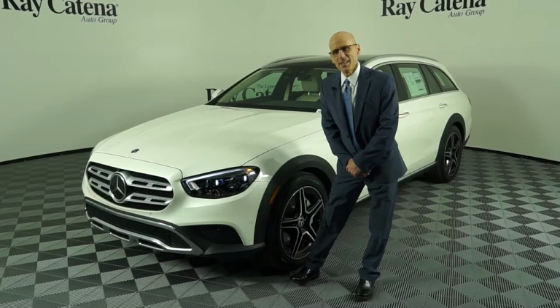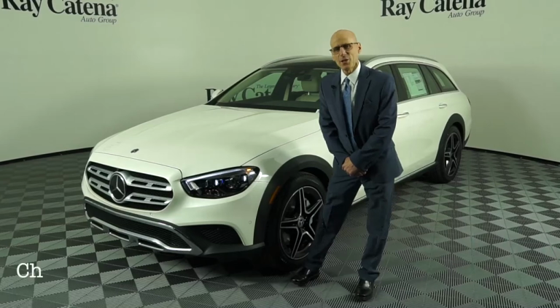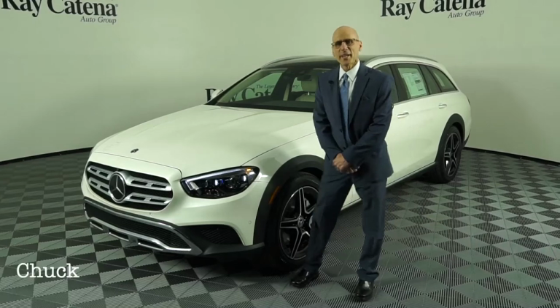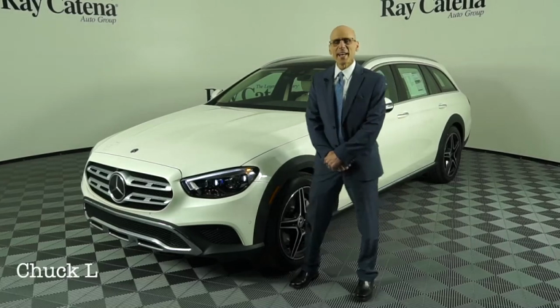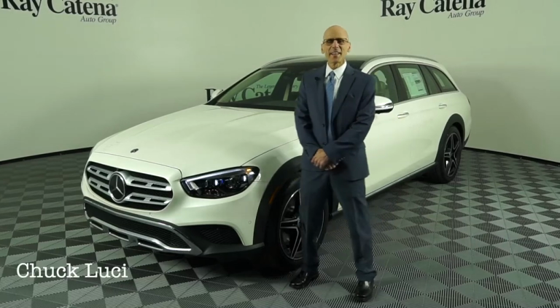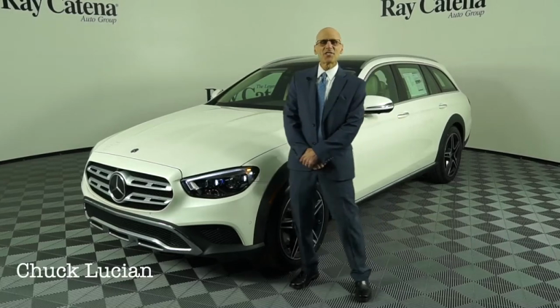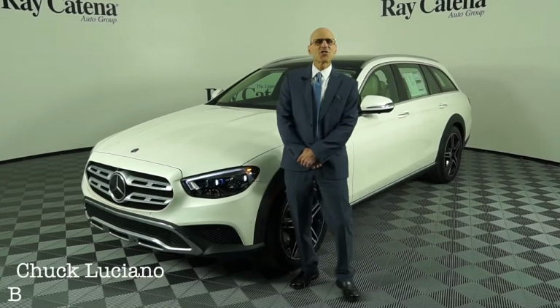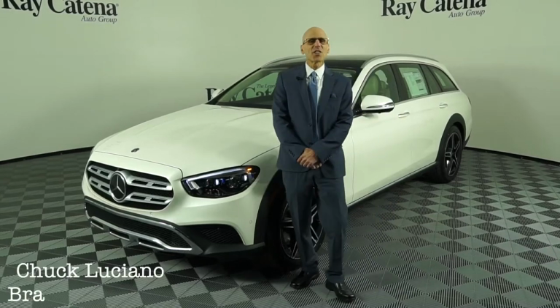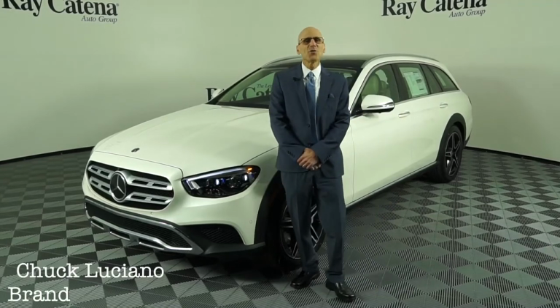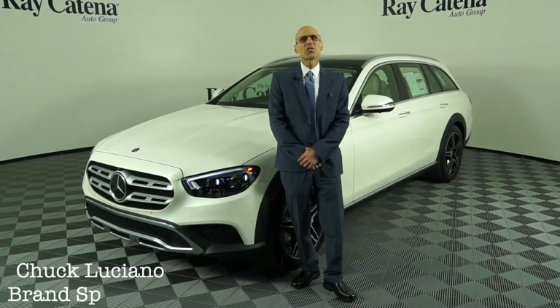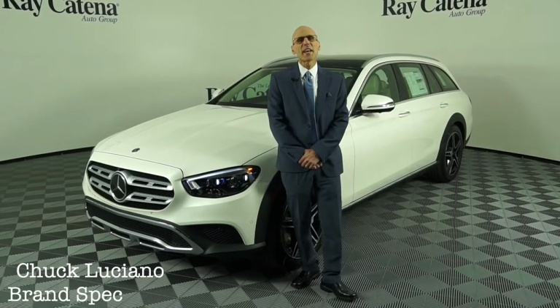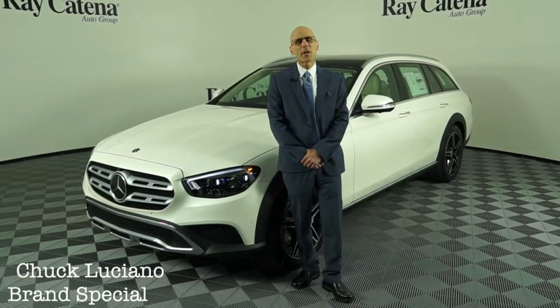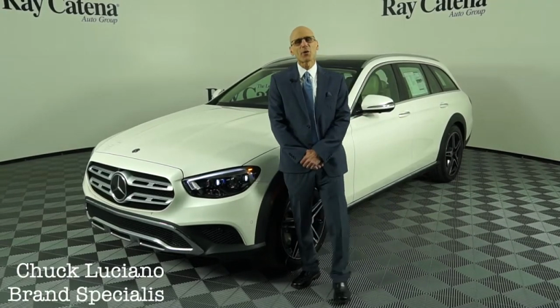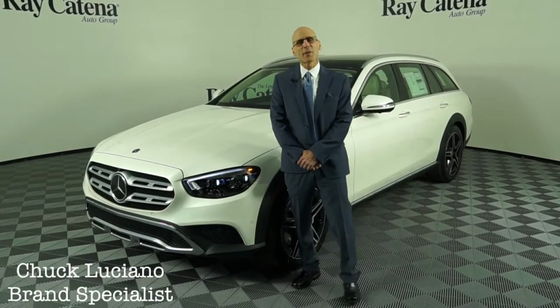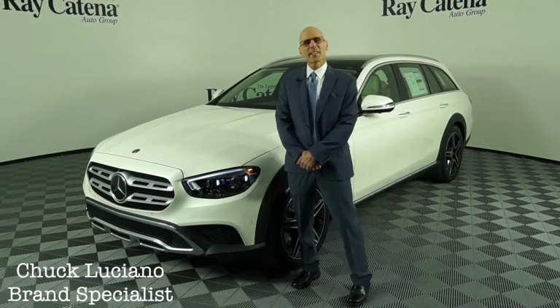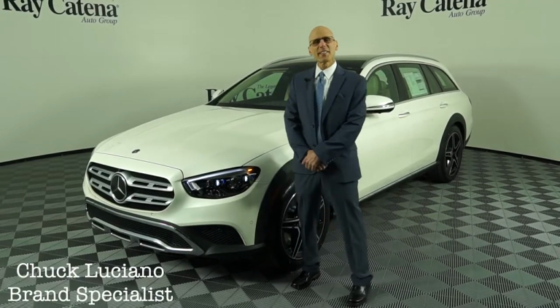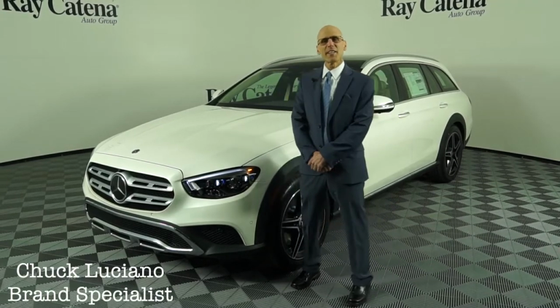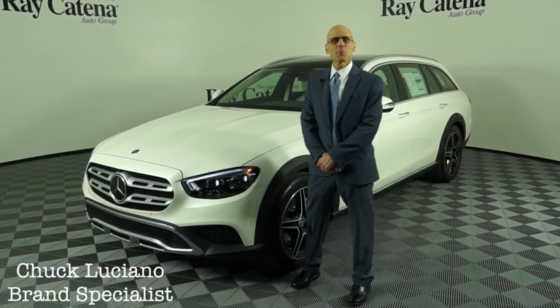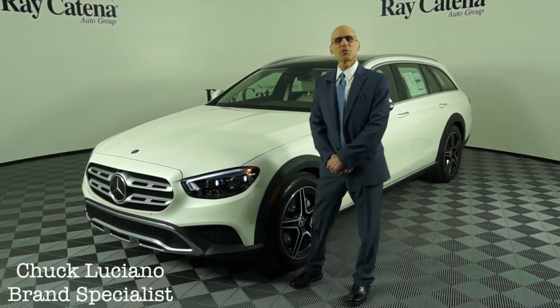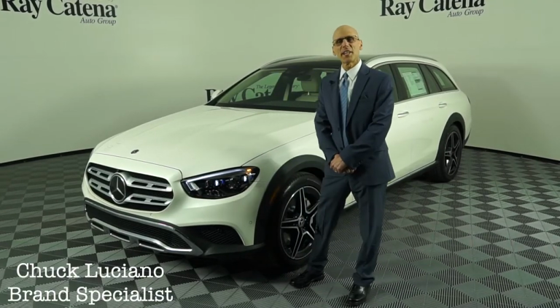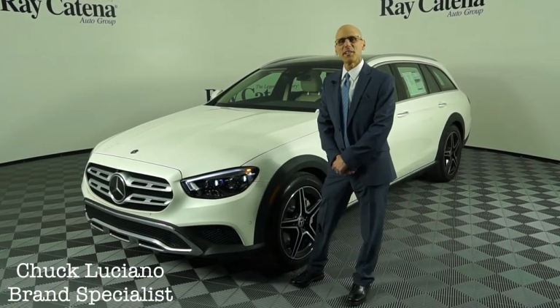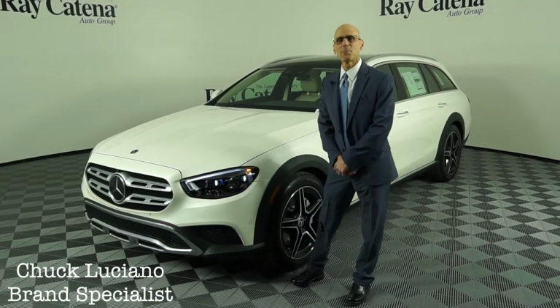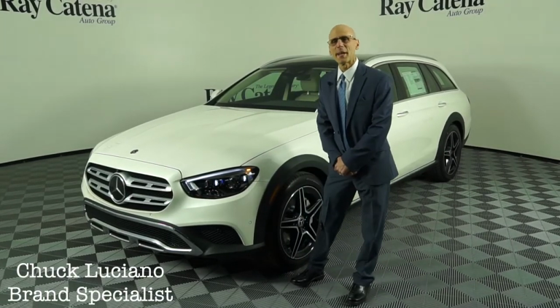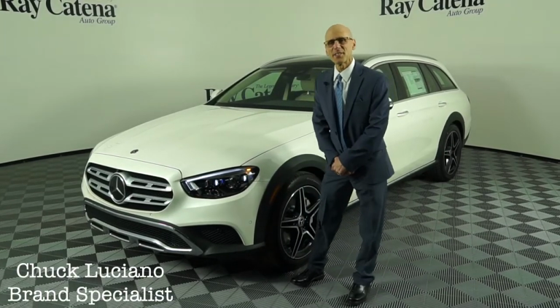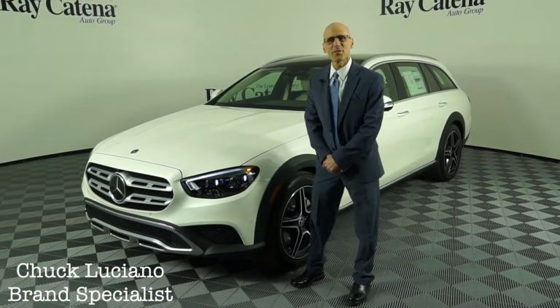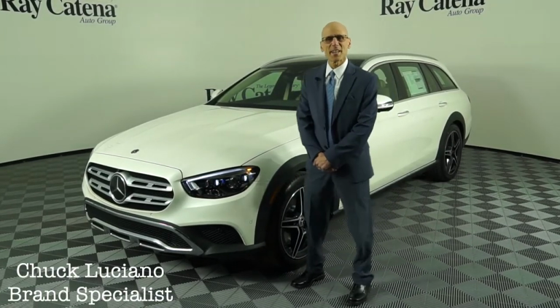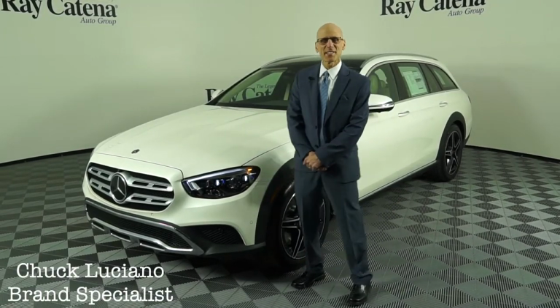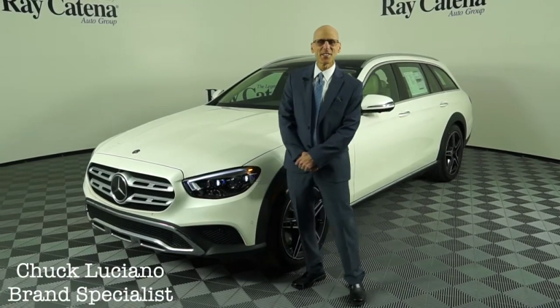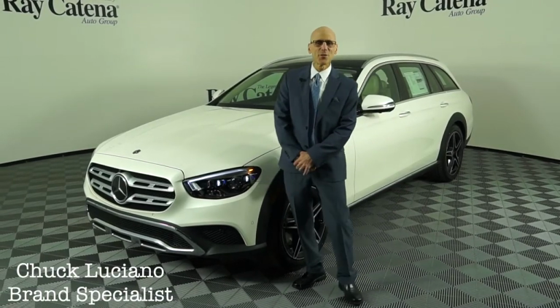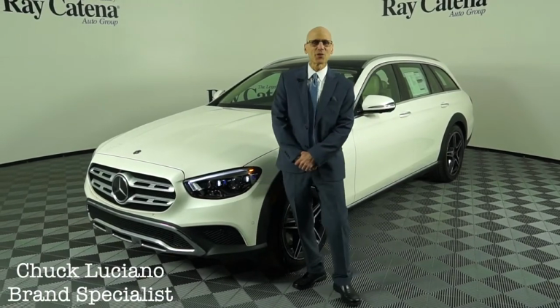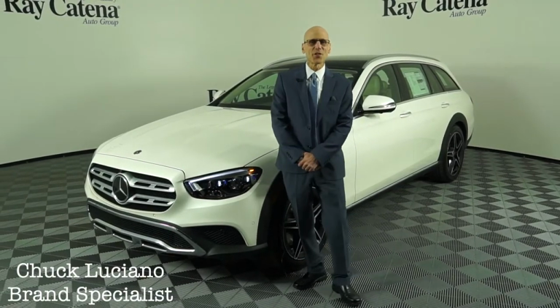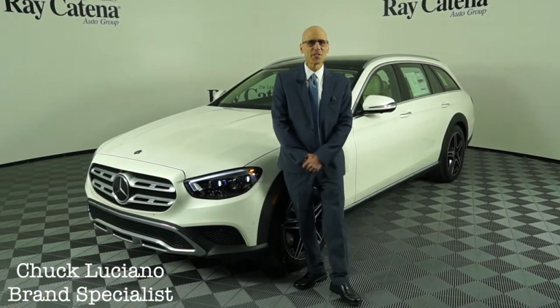Hello again, it's Chuck Luciano at Ray Catena Mercedes-Benz of Edison, New Jersey.